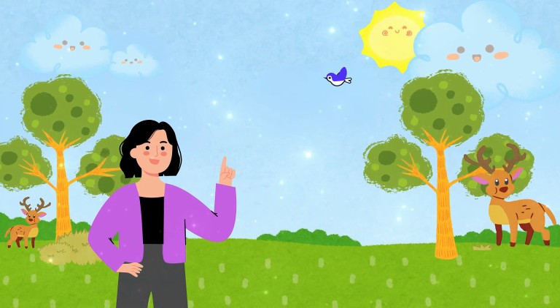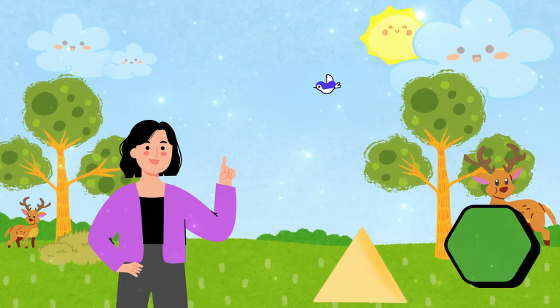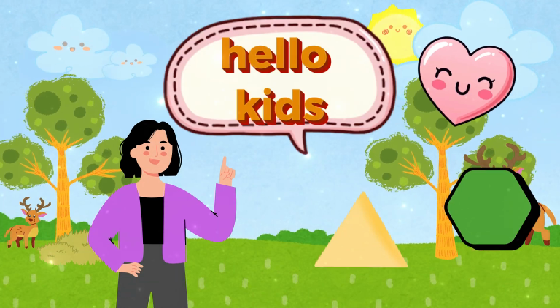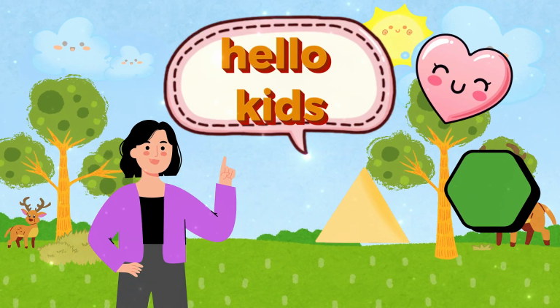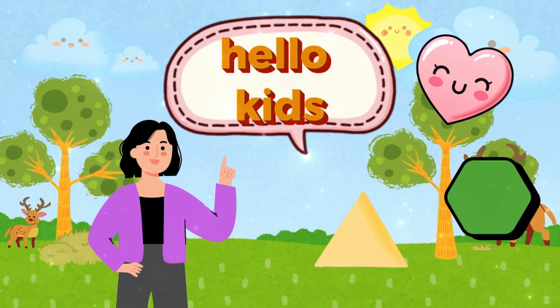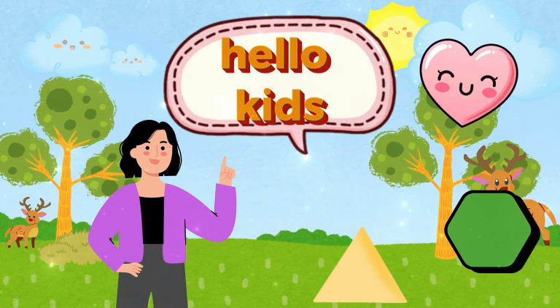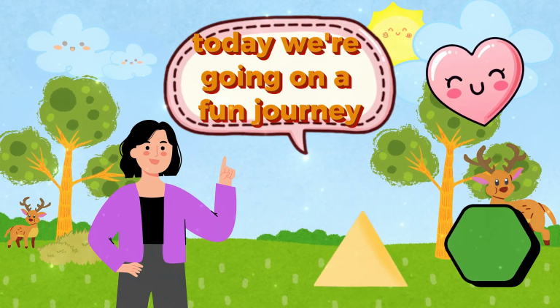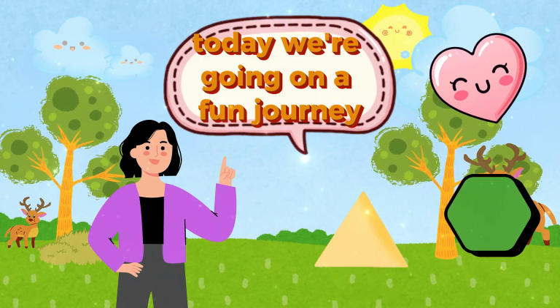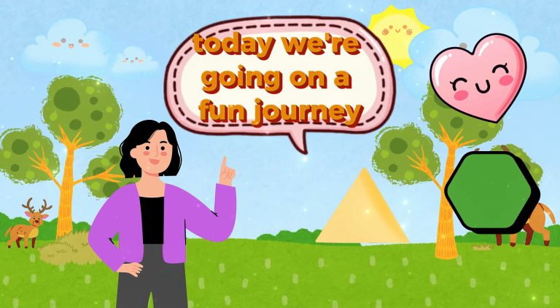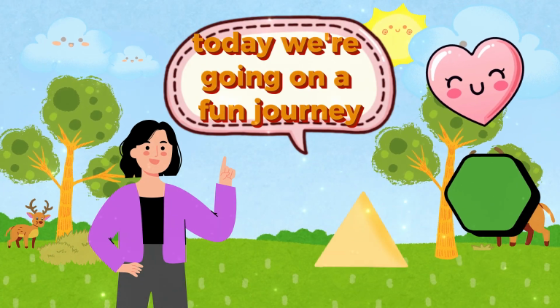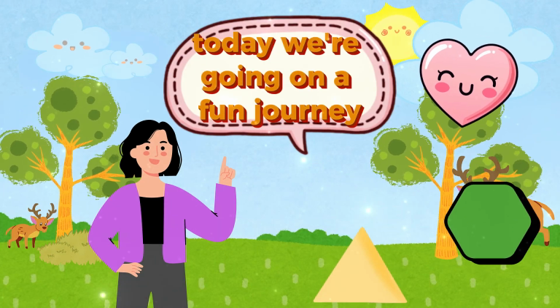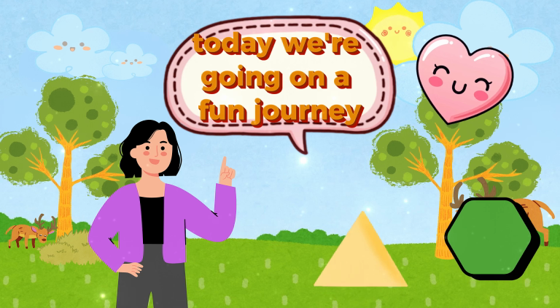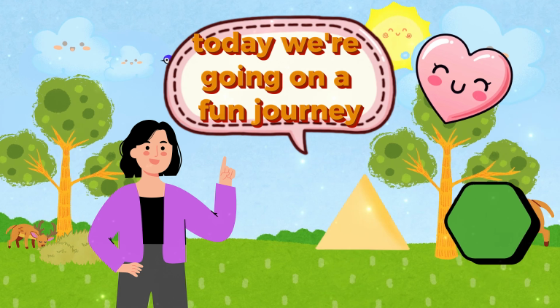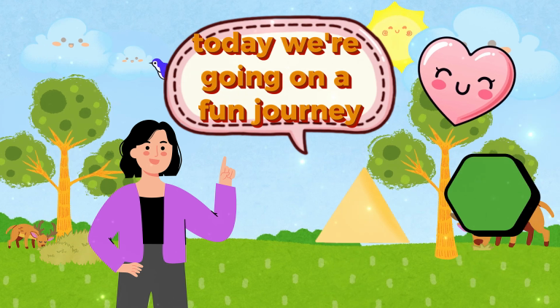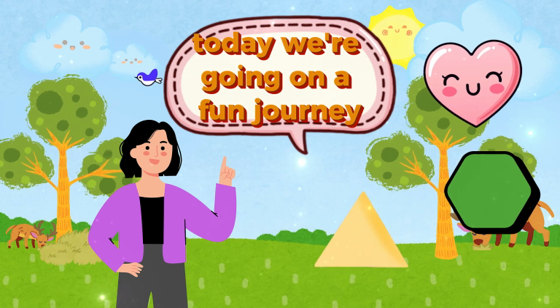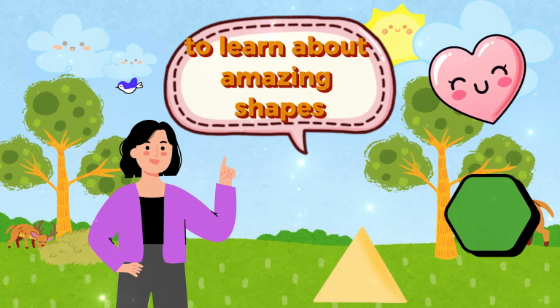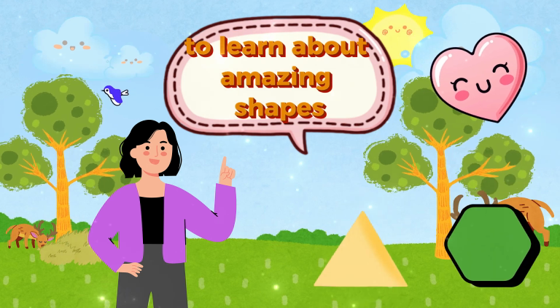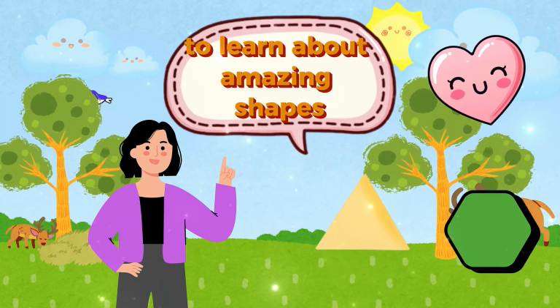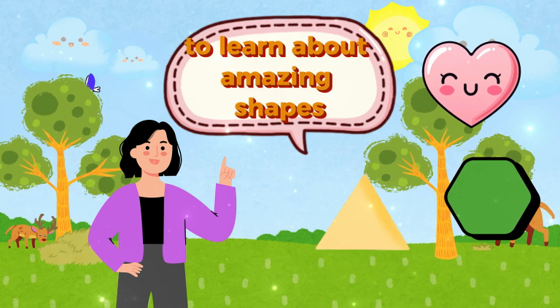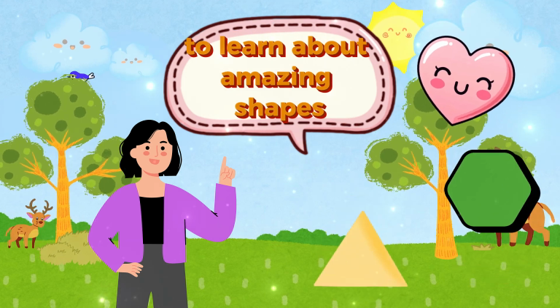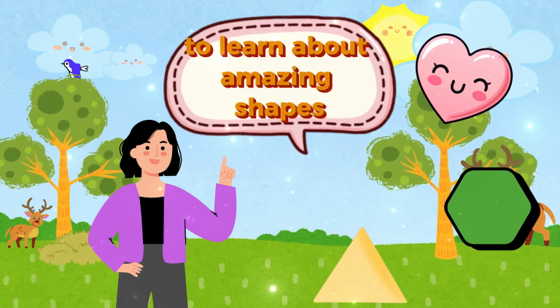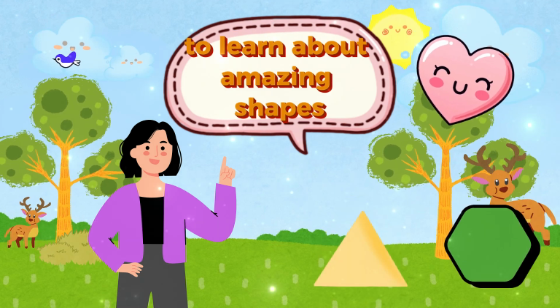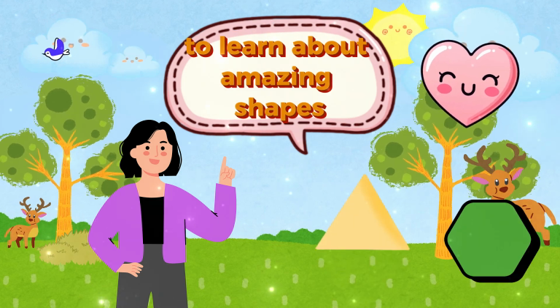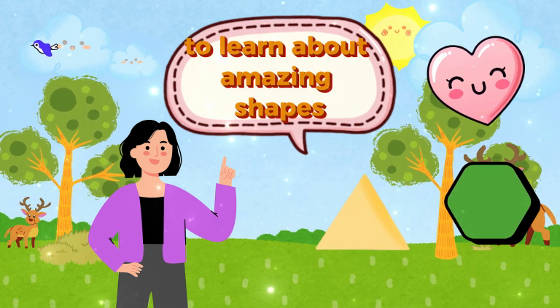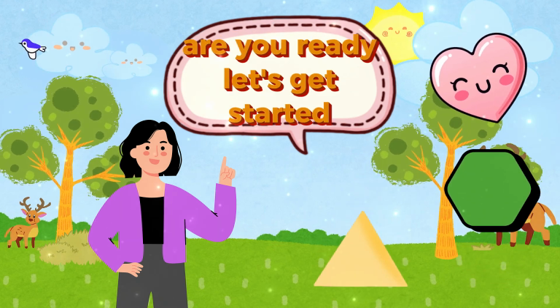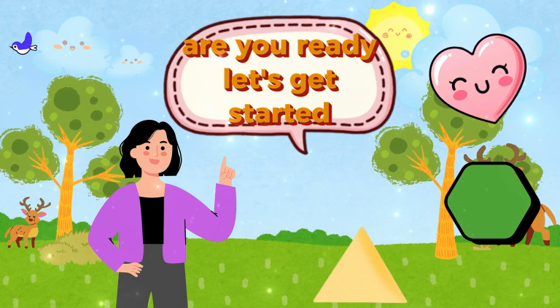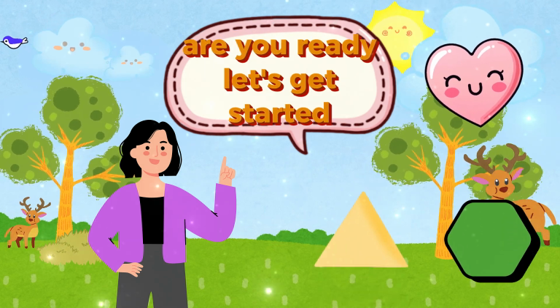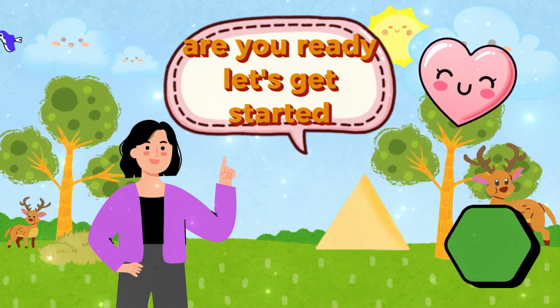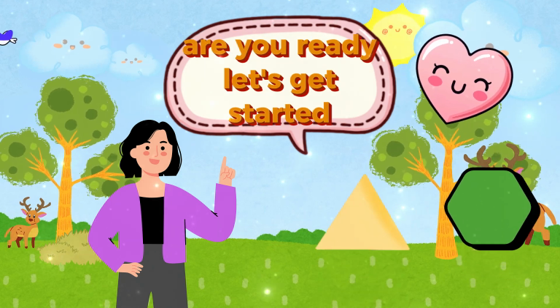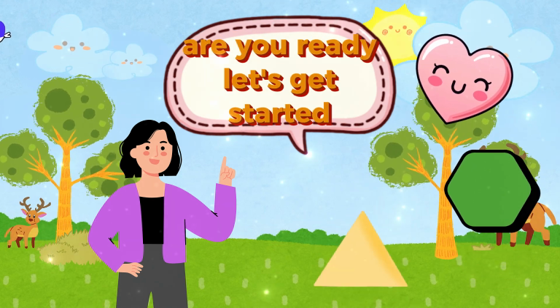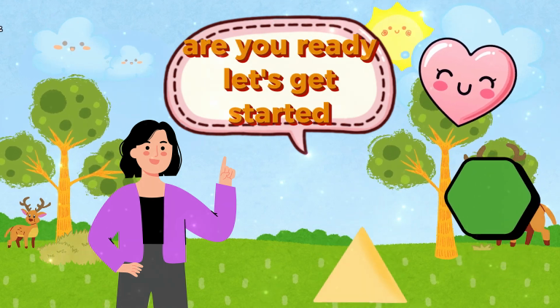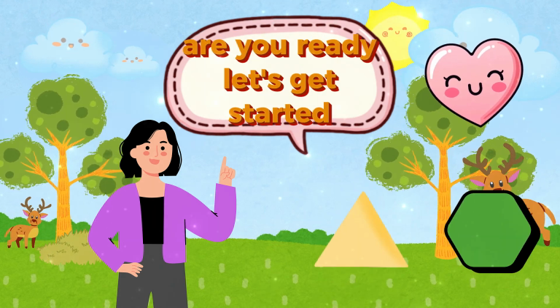Hello kids! Today we're going on a fun journey to learn about amazing shapes. Are you ready? Let's get started!